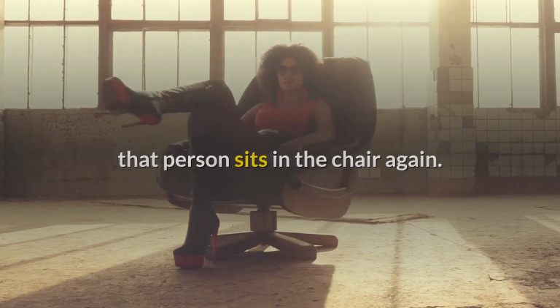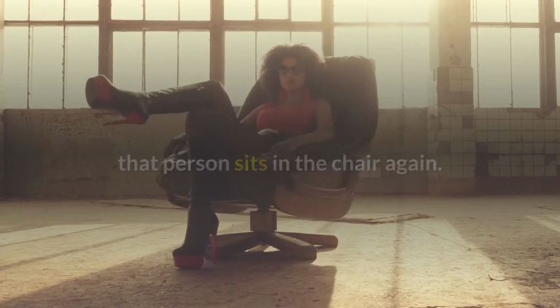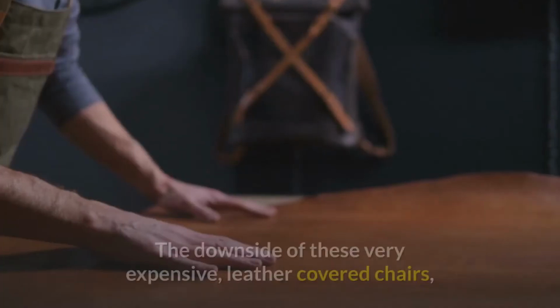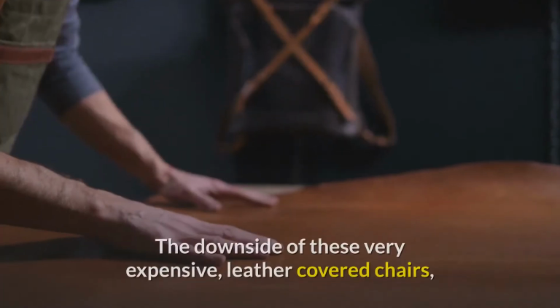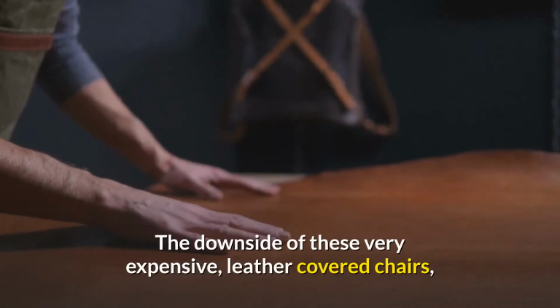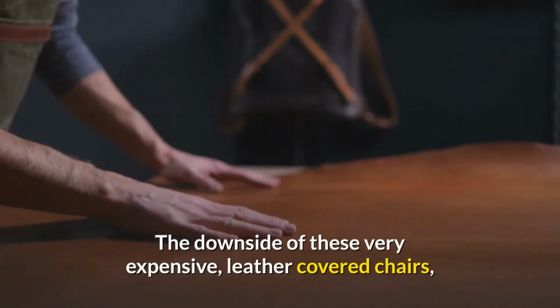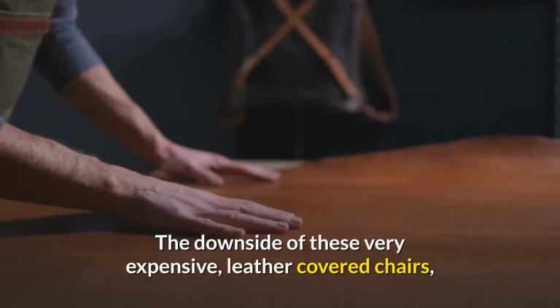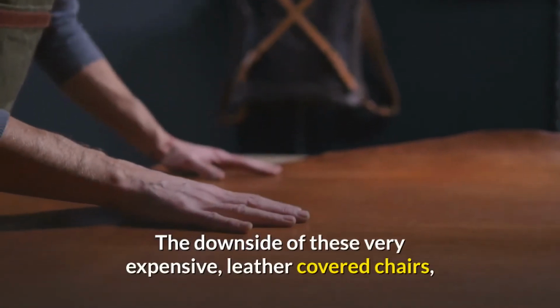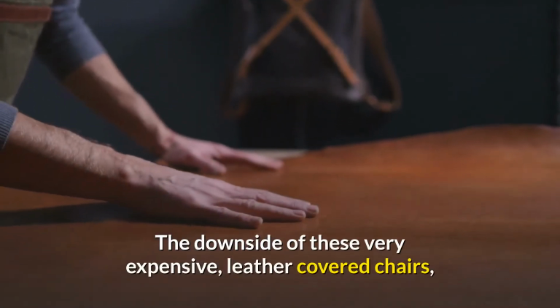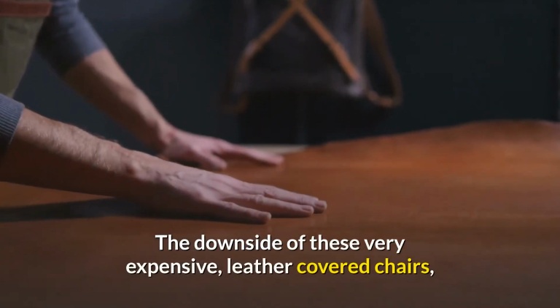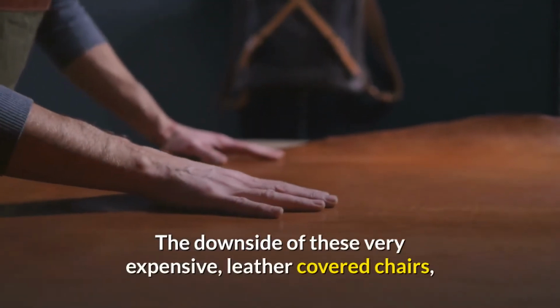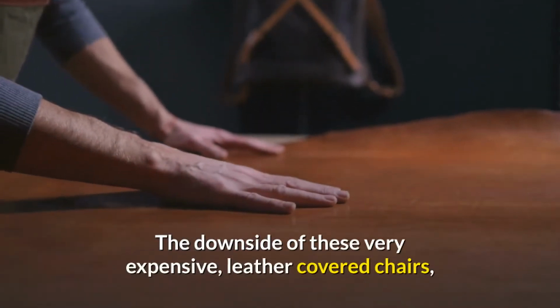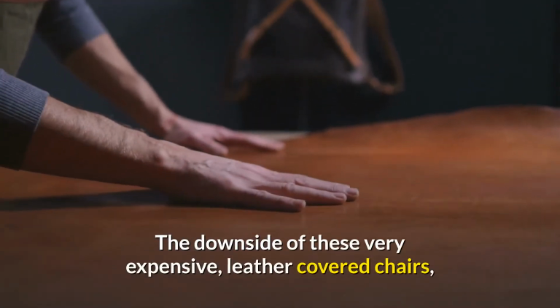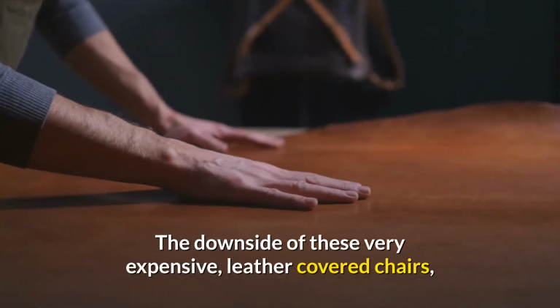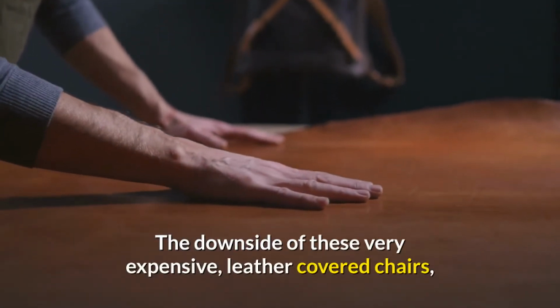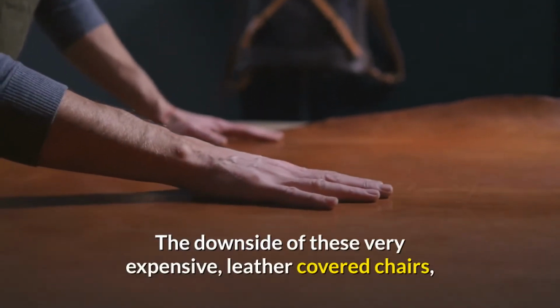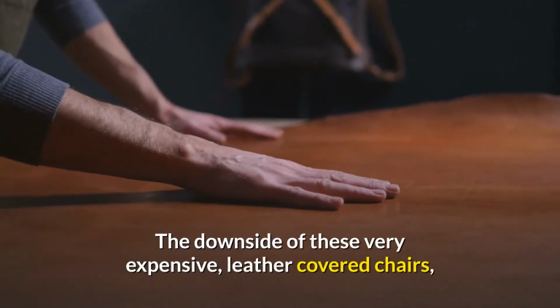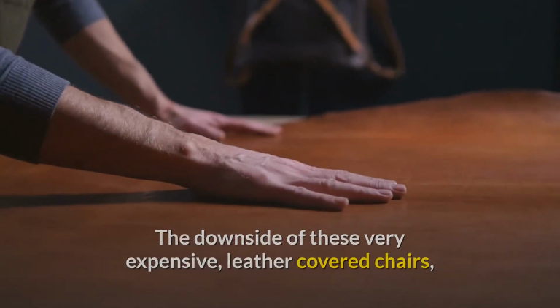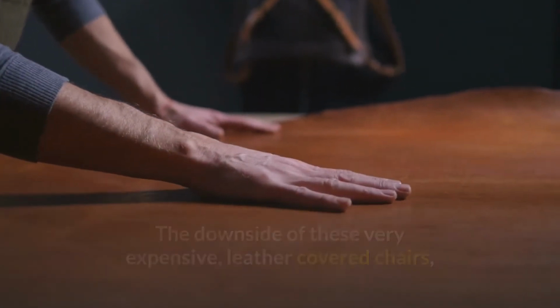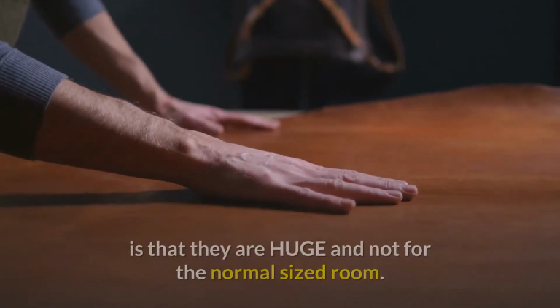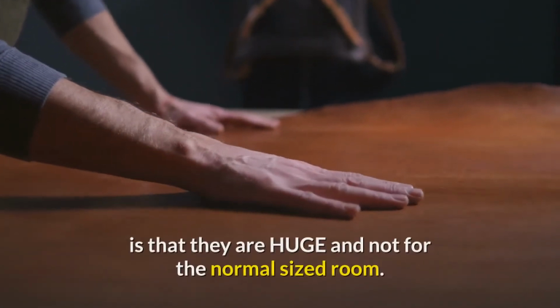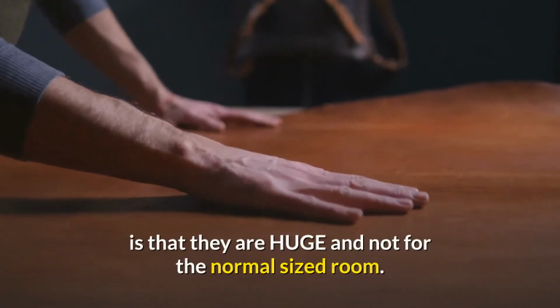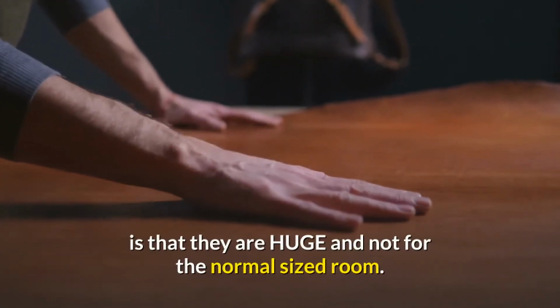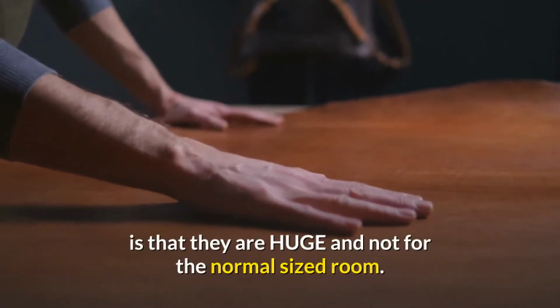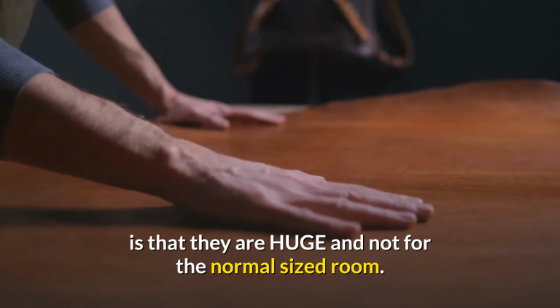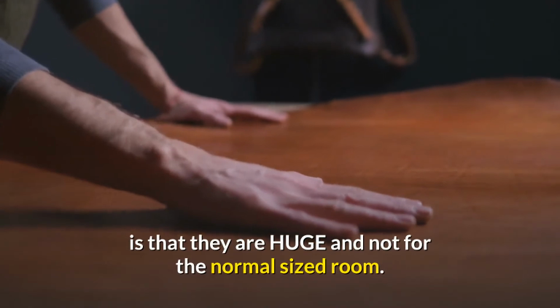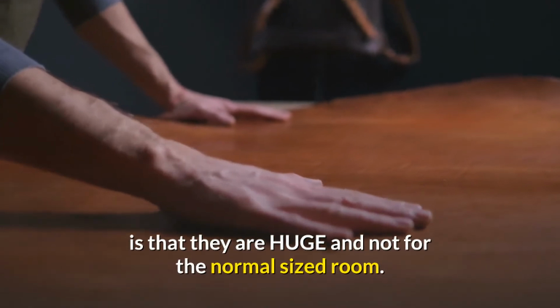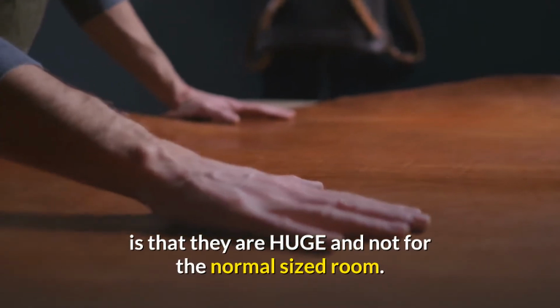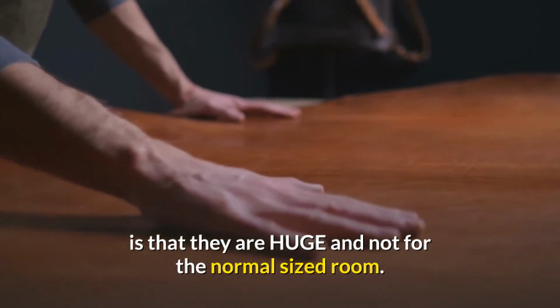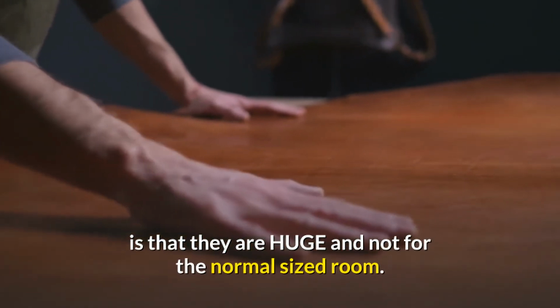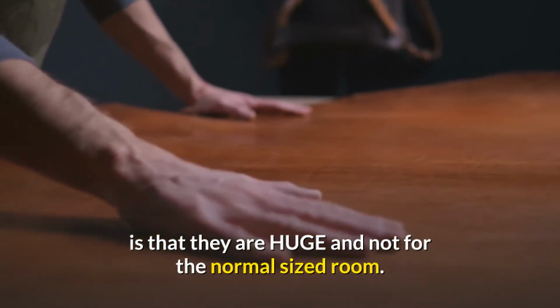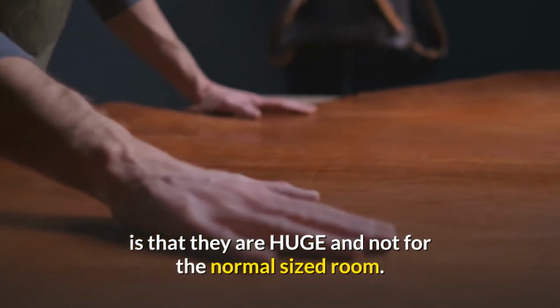The downside of these very expensive, leather-covered chairs is that they are huge and not suitable for a normal-sized room.